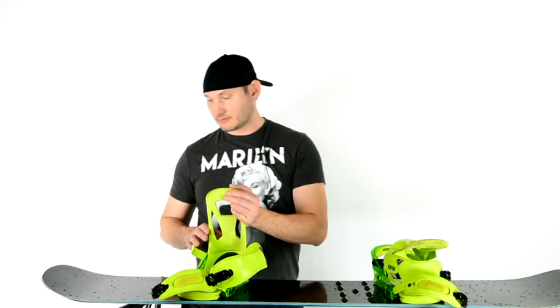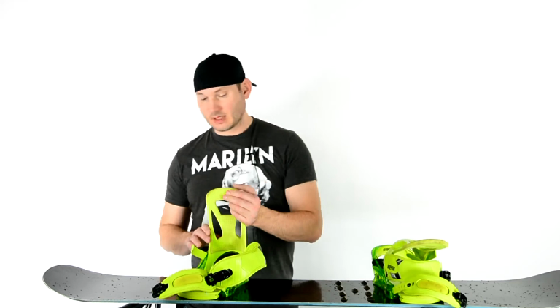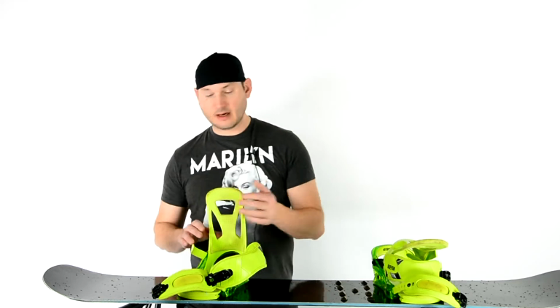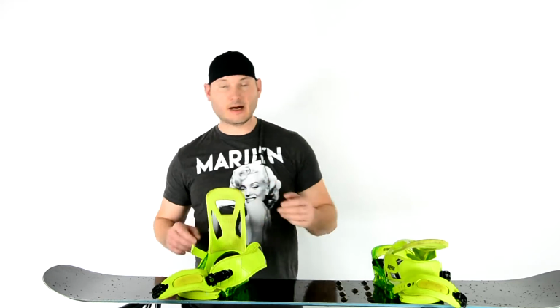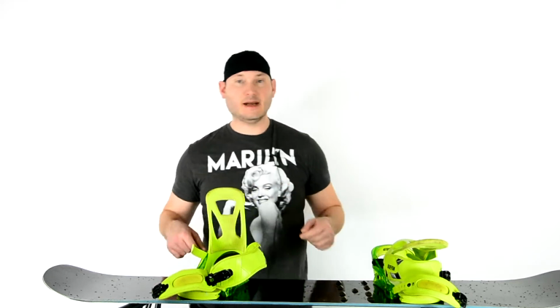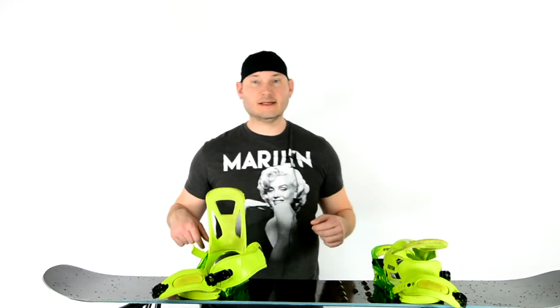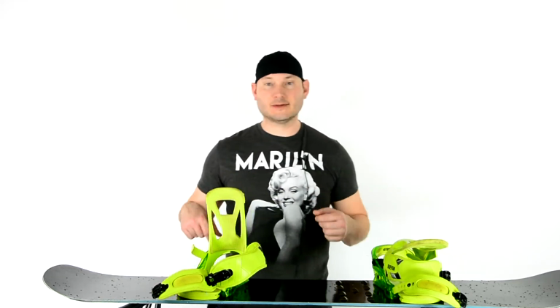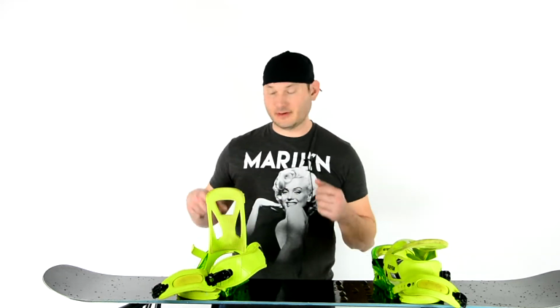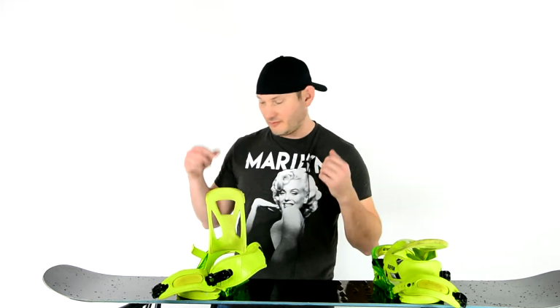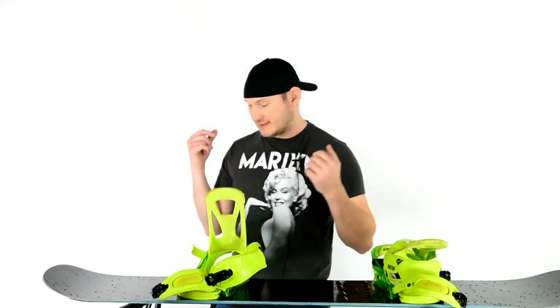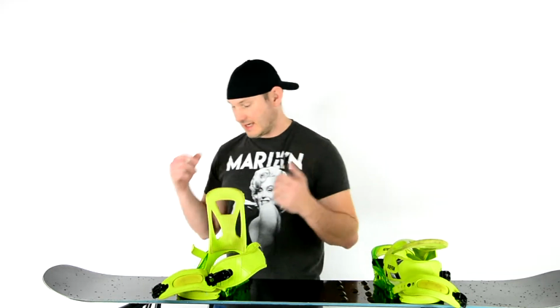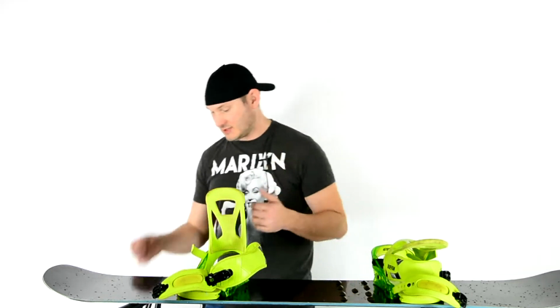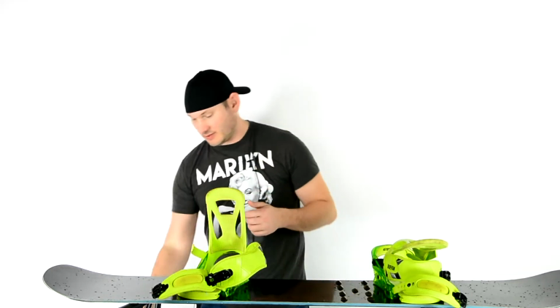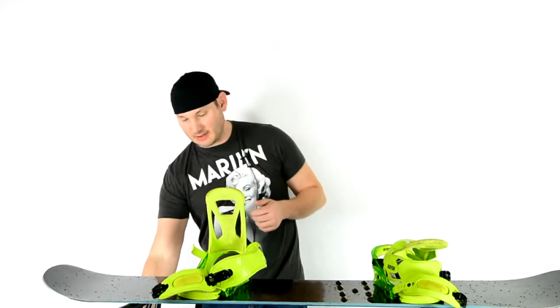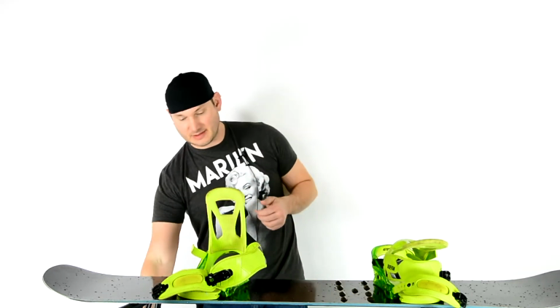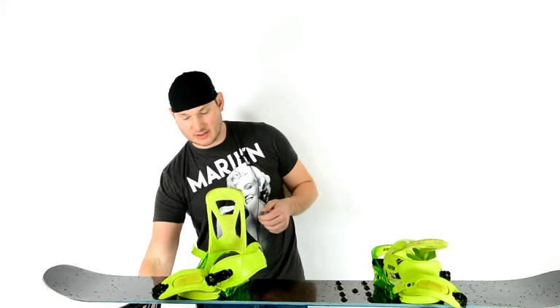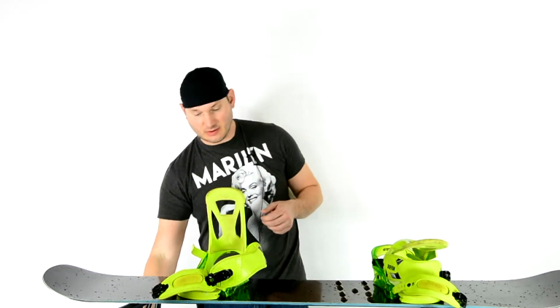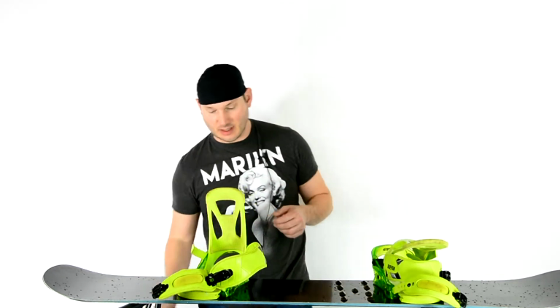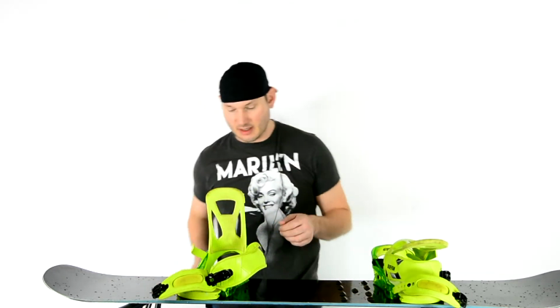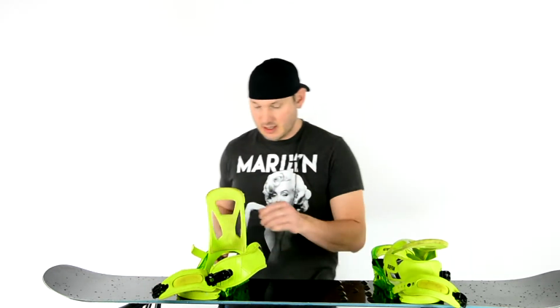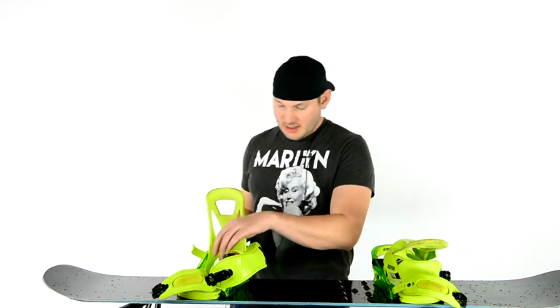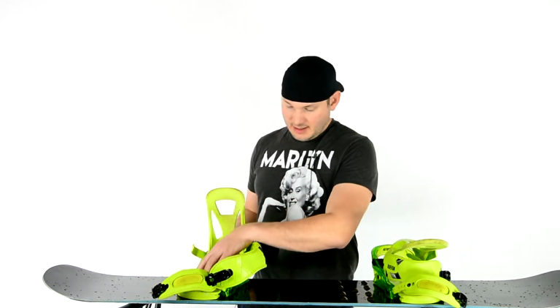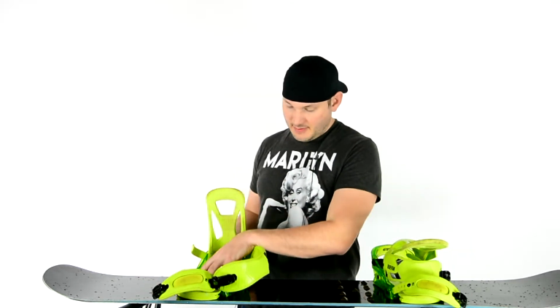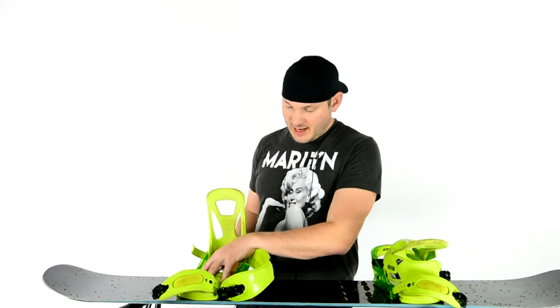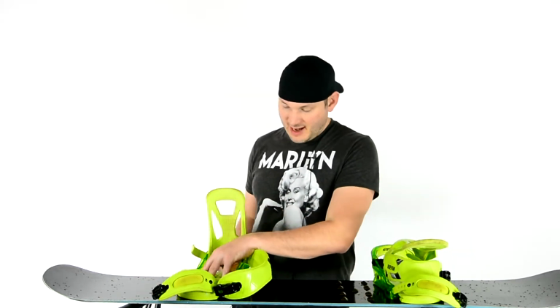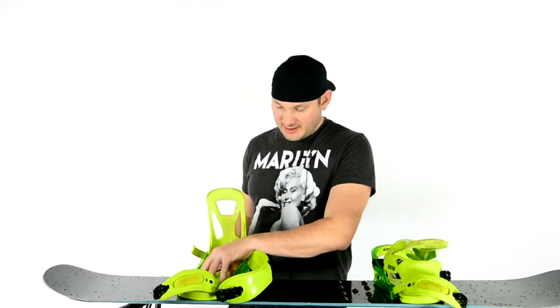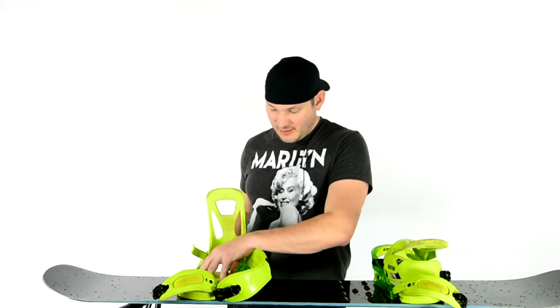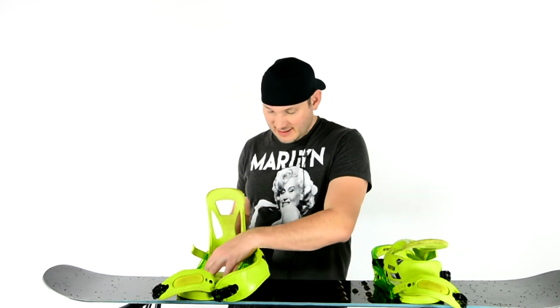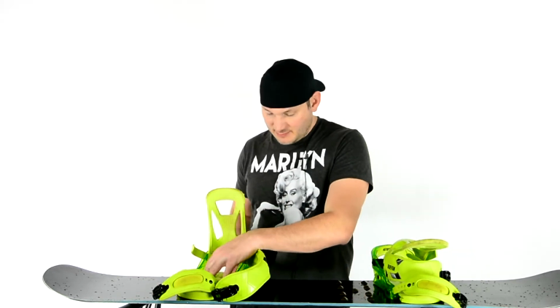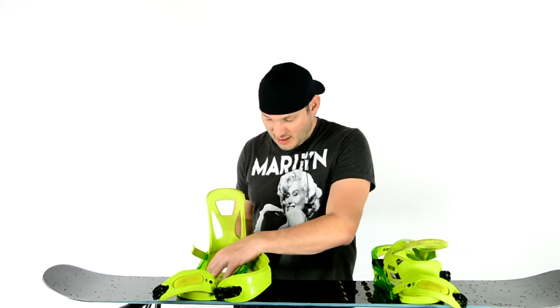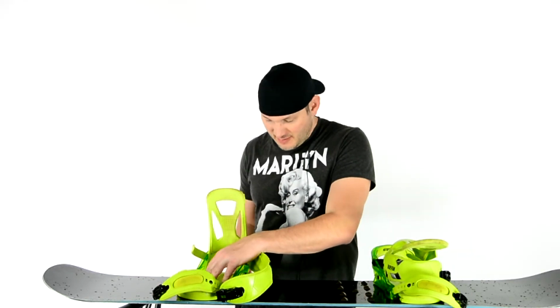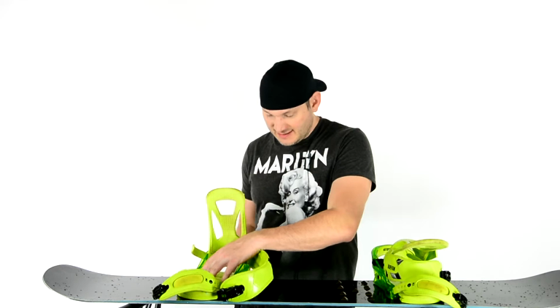Alright, hey snowboarder friends. I just want to update you on my ongoing experiments.